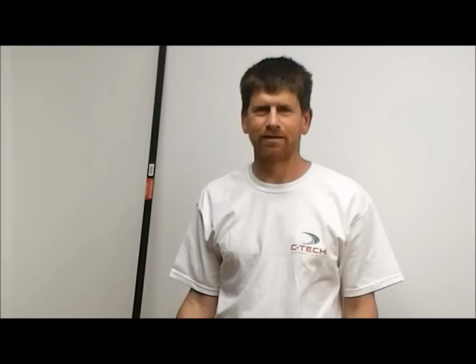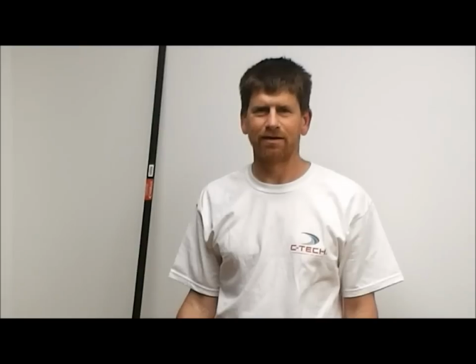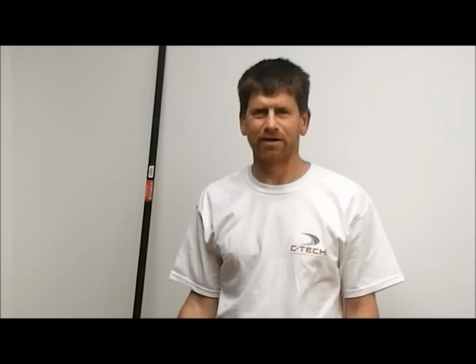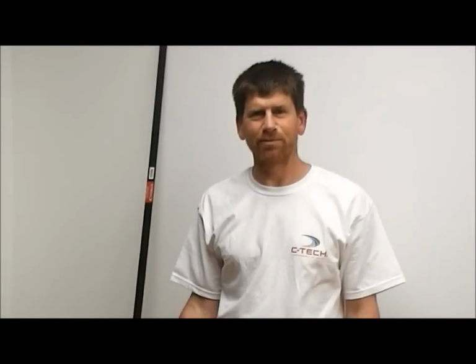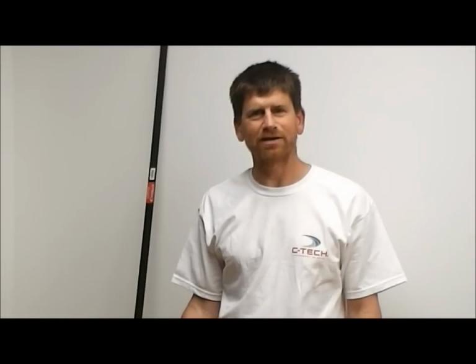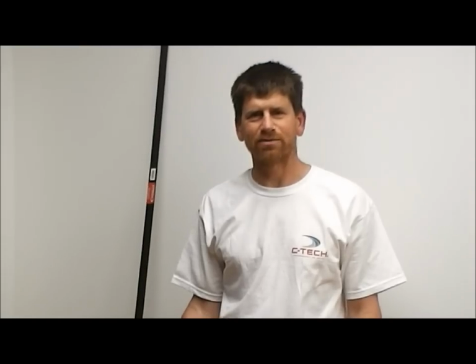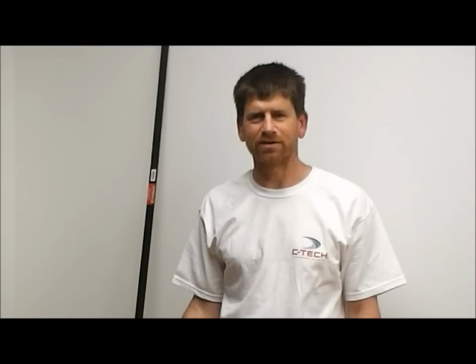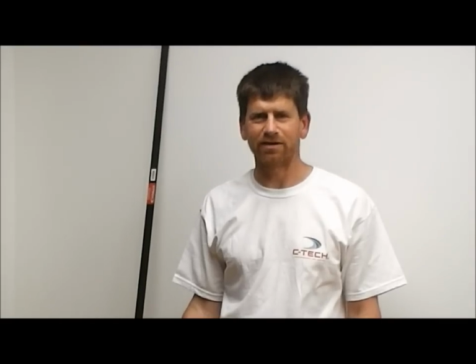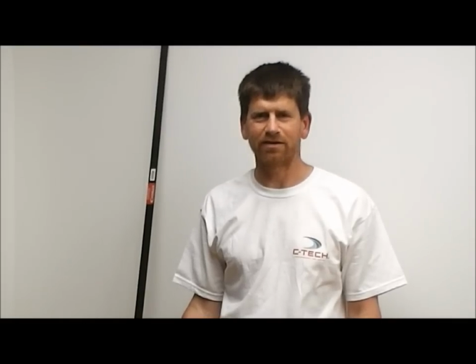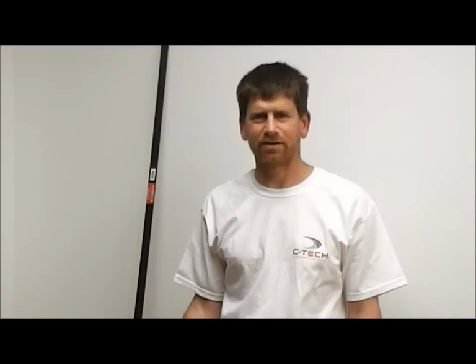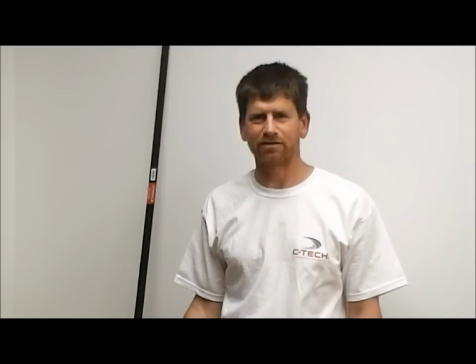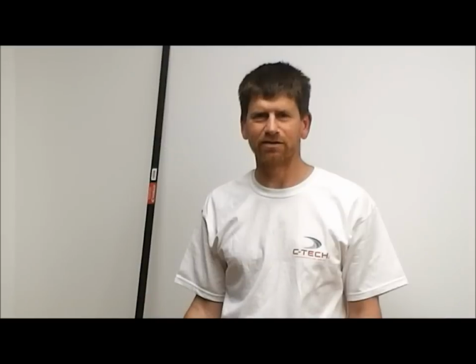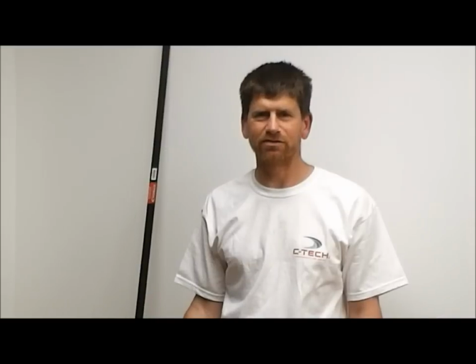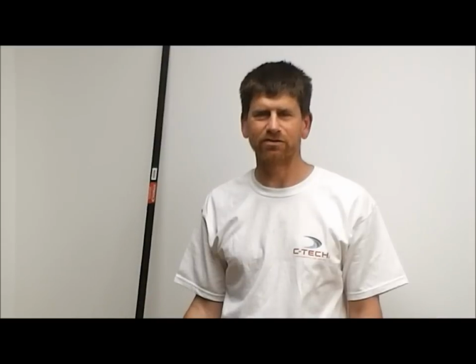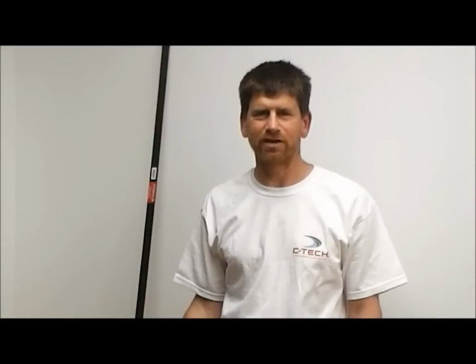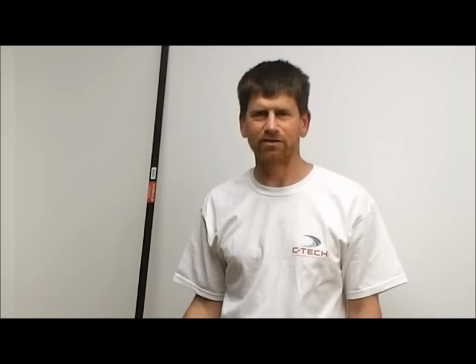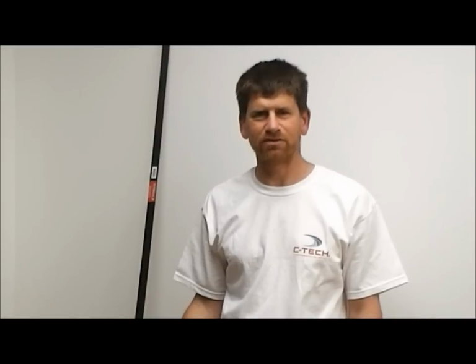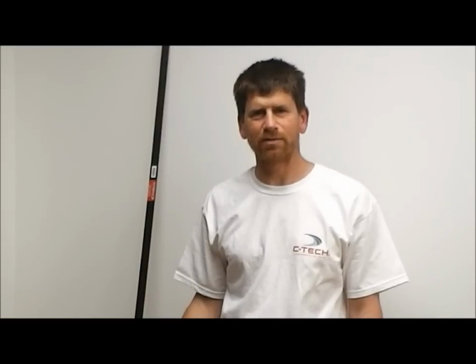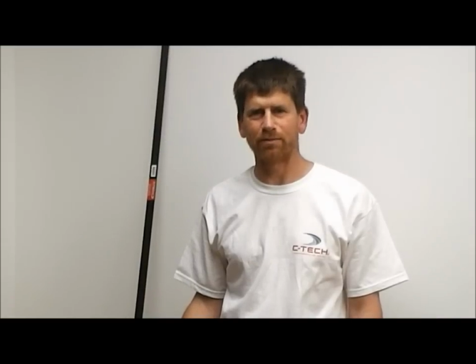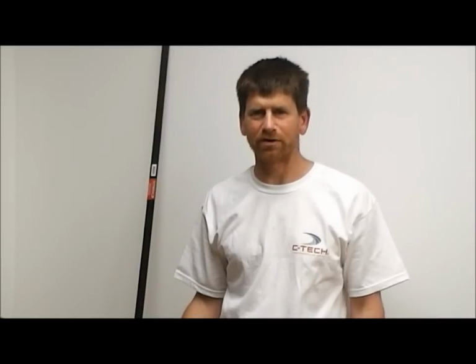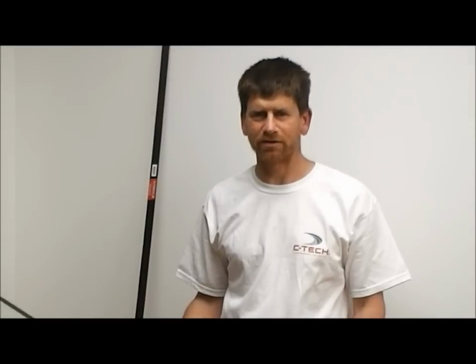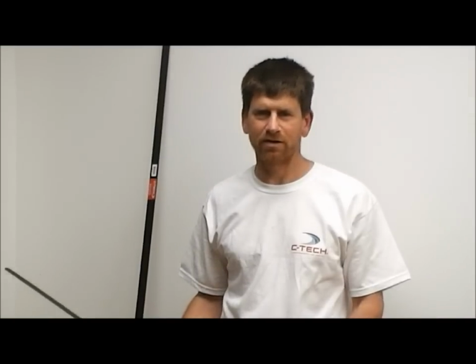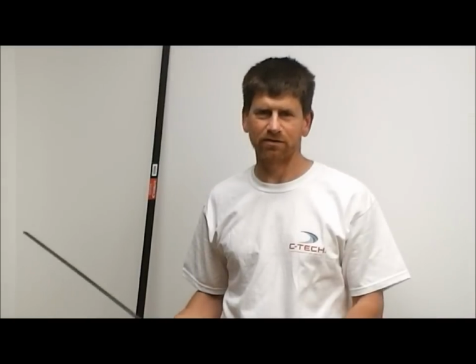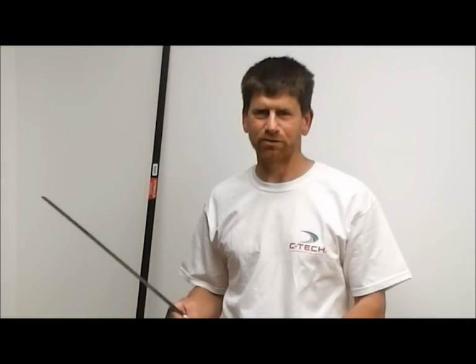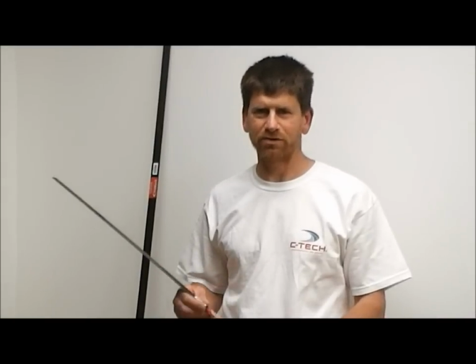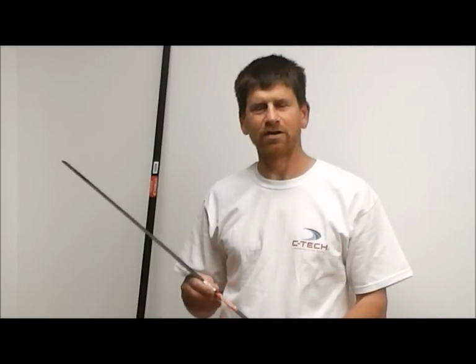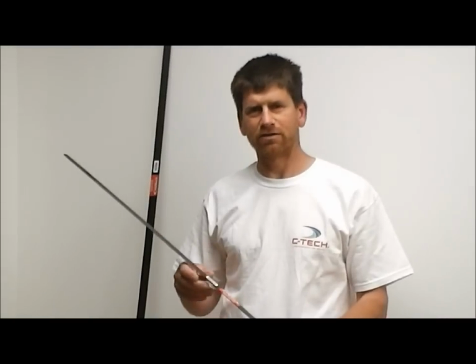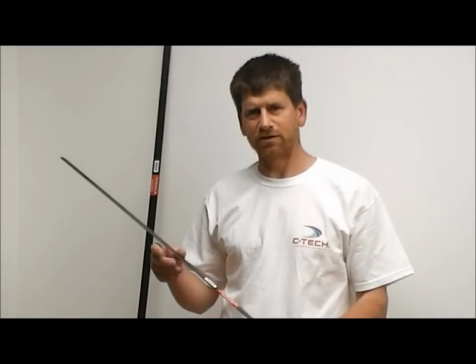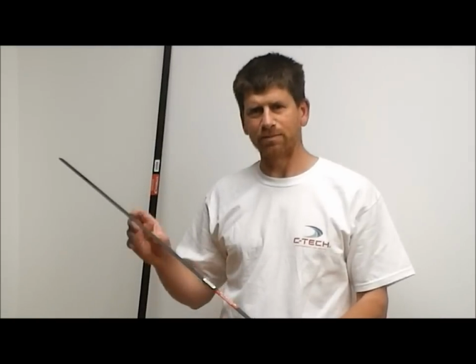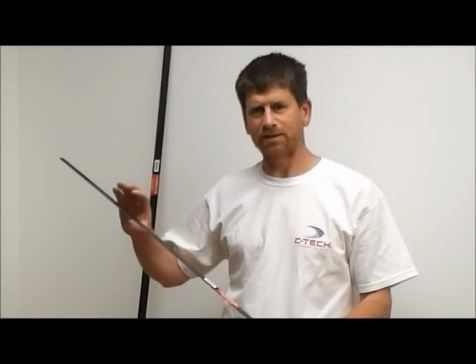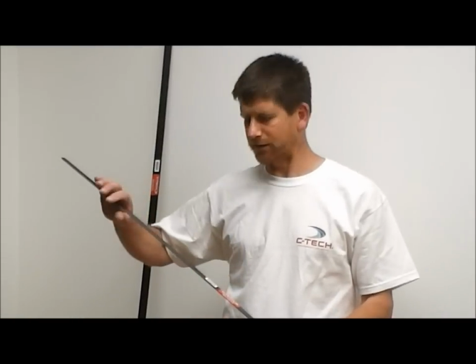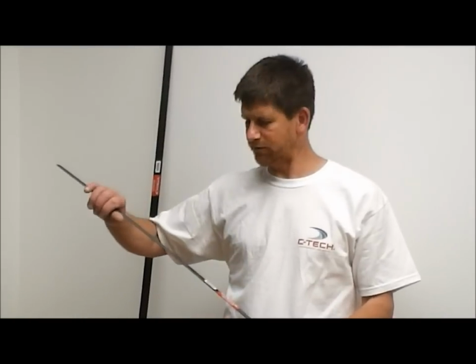Hi, I'm Alex from CTEK. I'd like to introduce our new sail batten product — it's called CT Plate Battens.